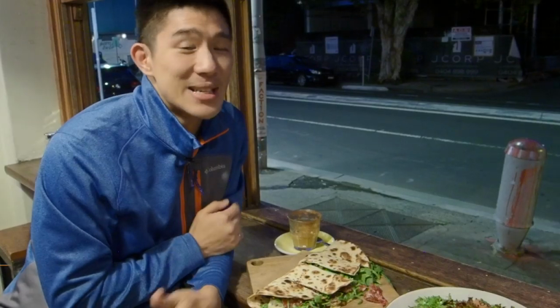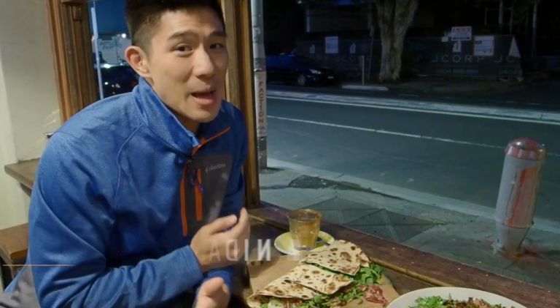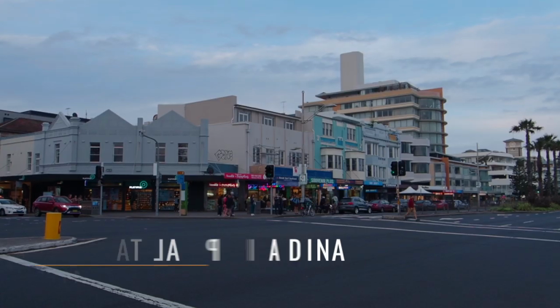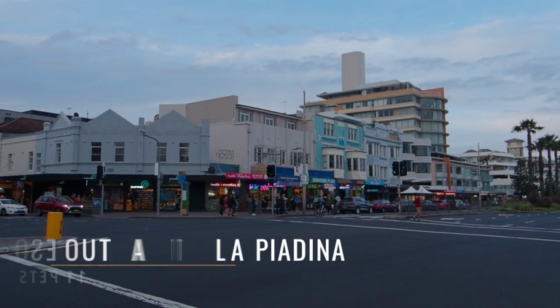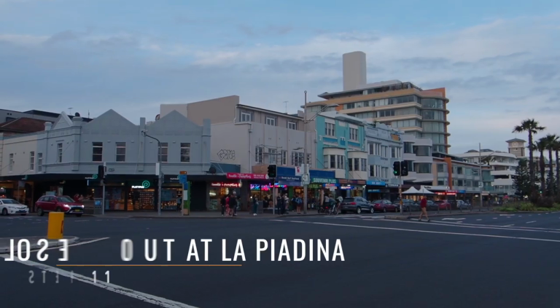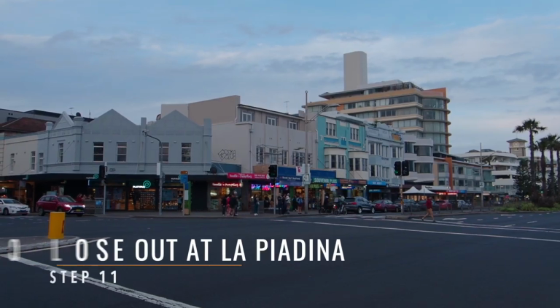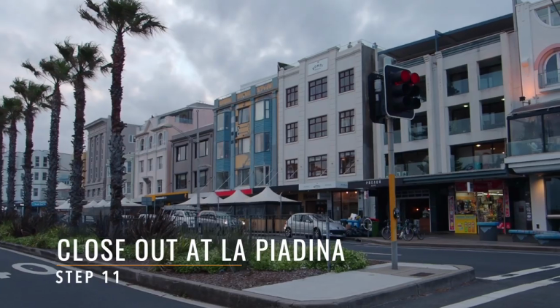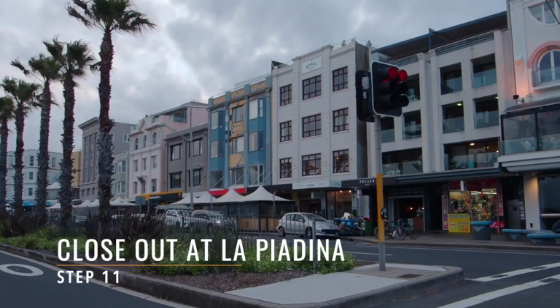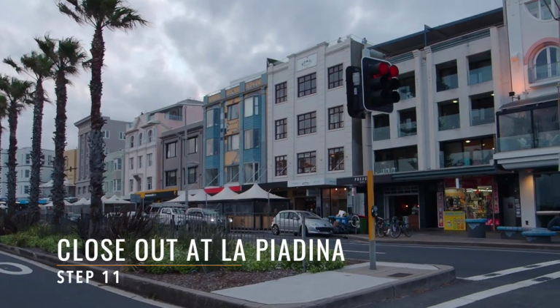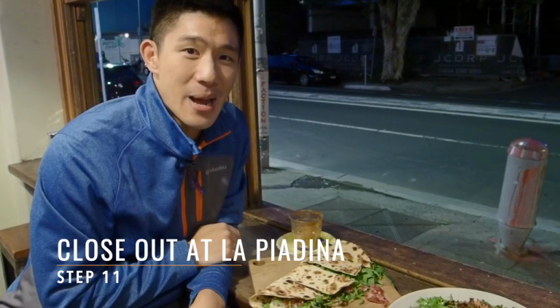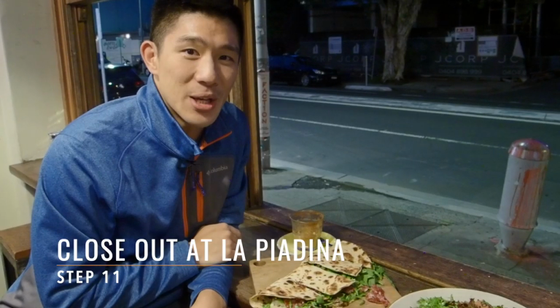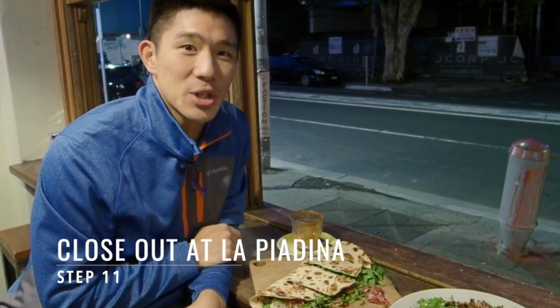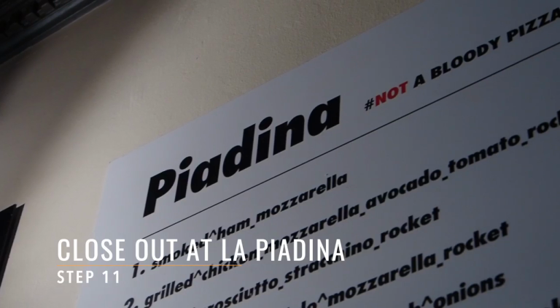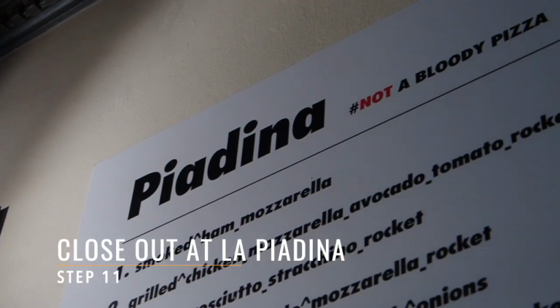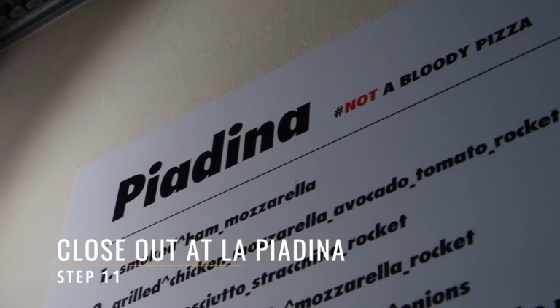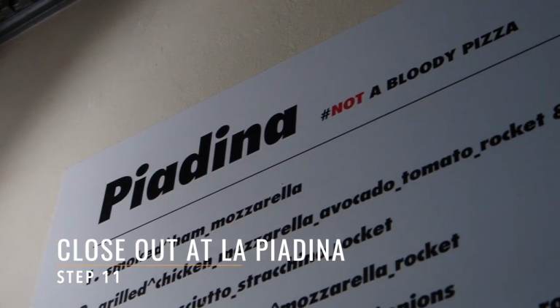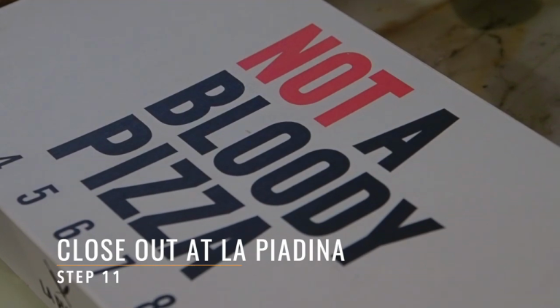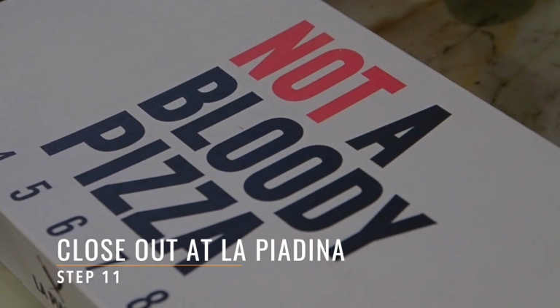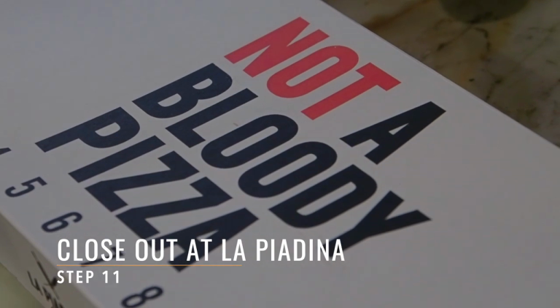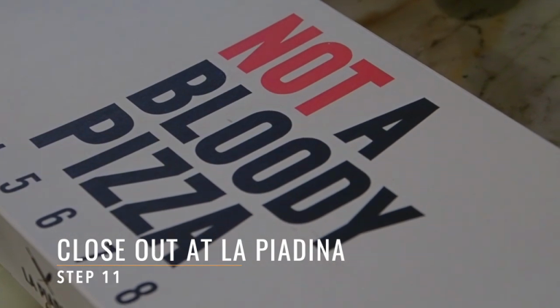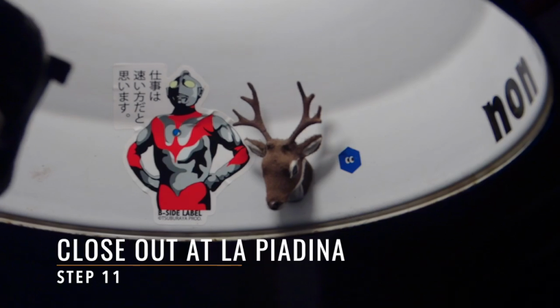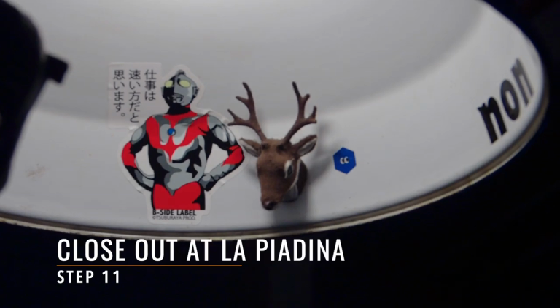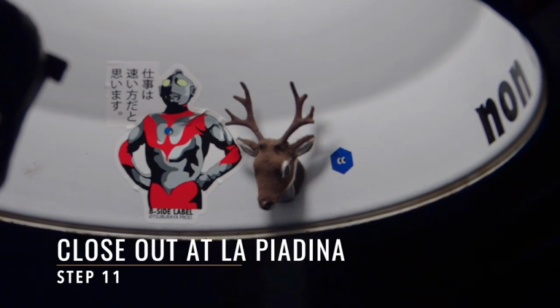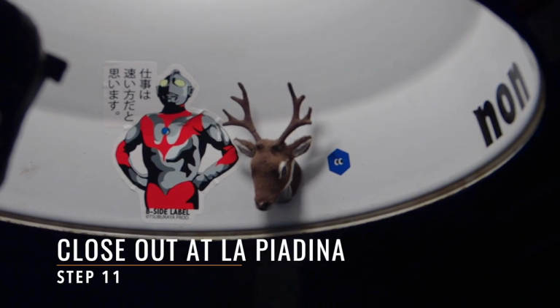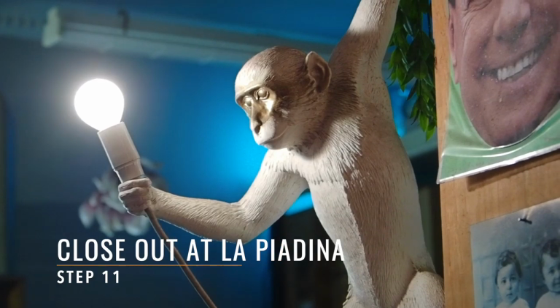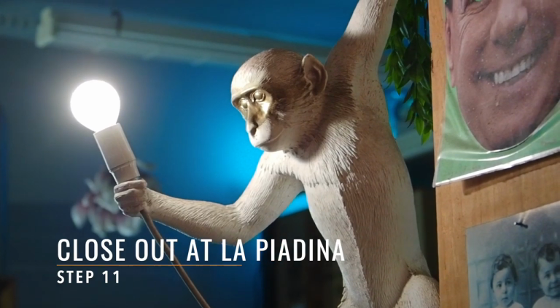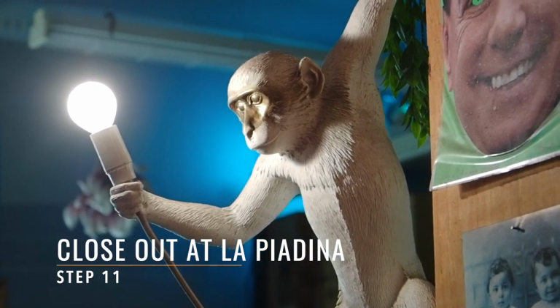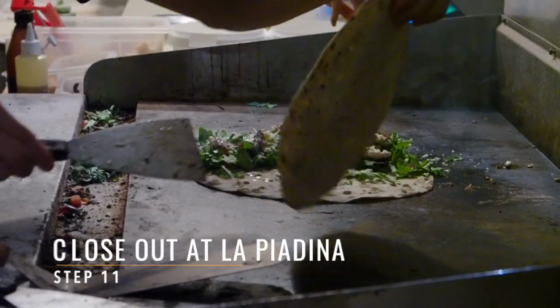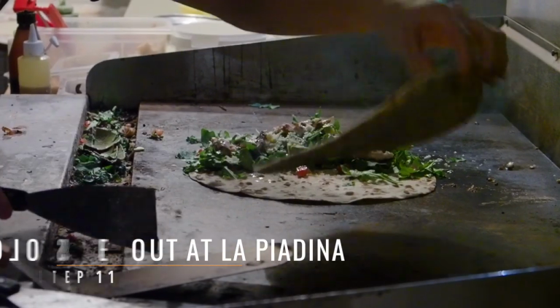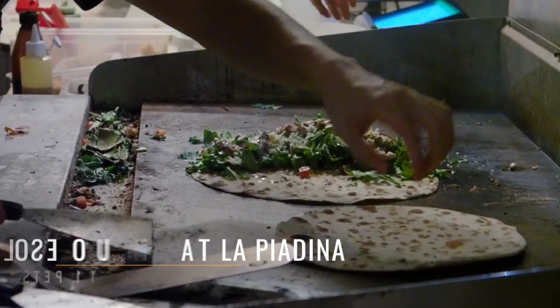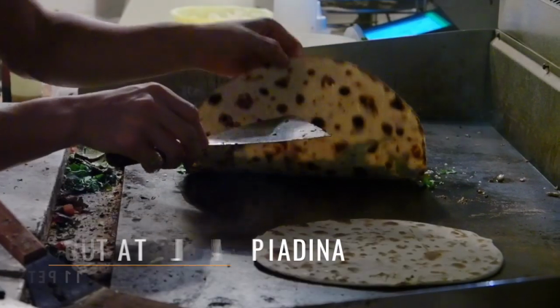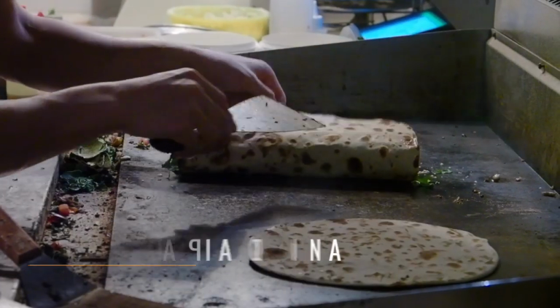Step eleven: since you're at Bondi Beach, come to La Piadena to try out their amazing flatbread.